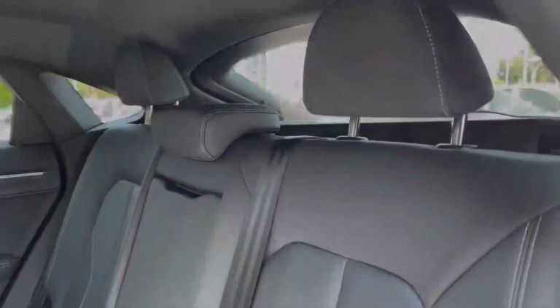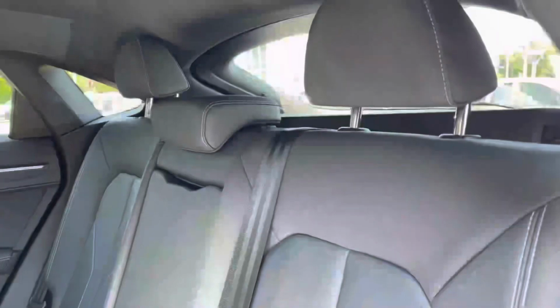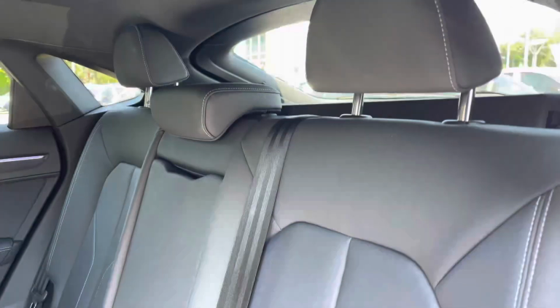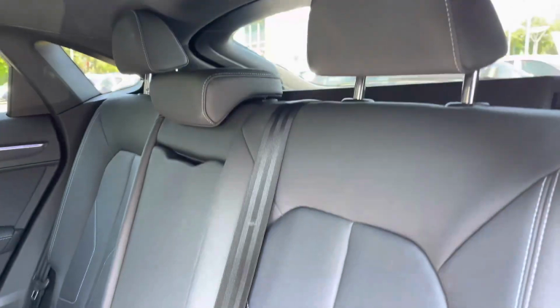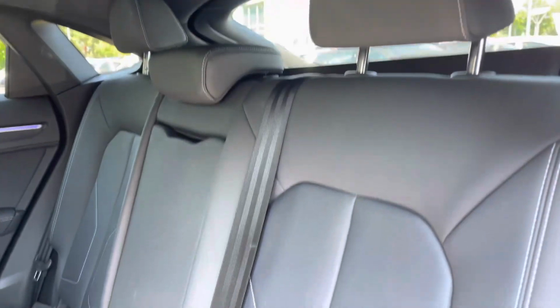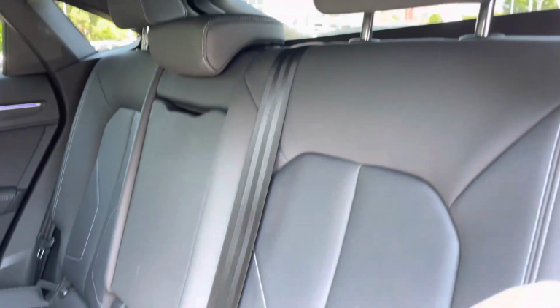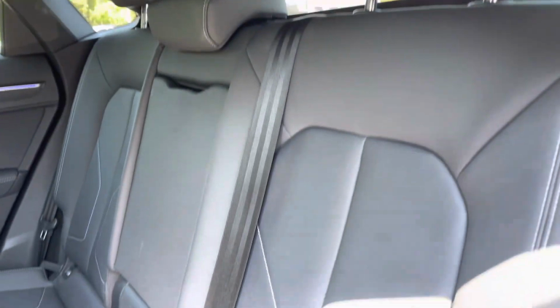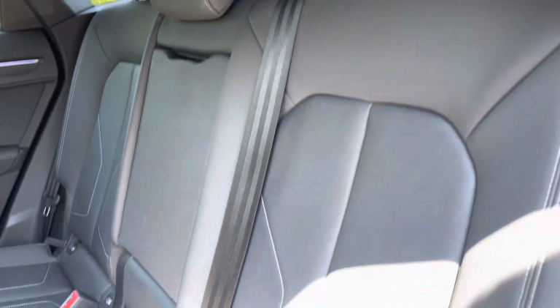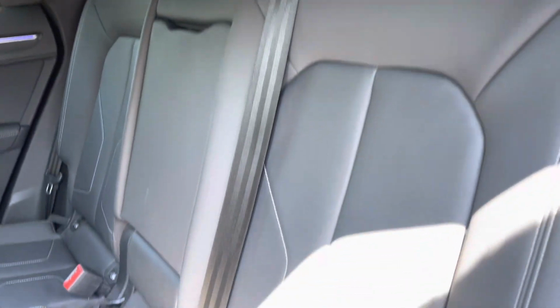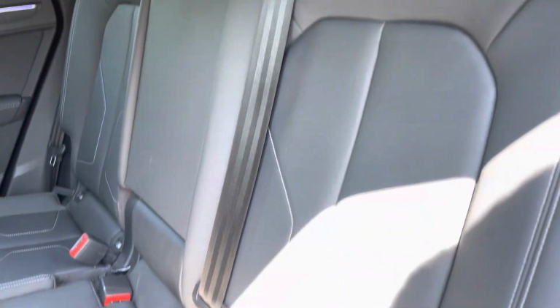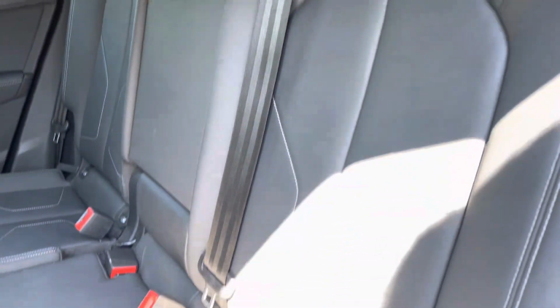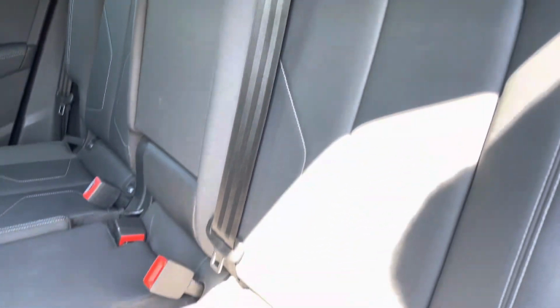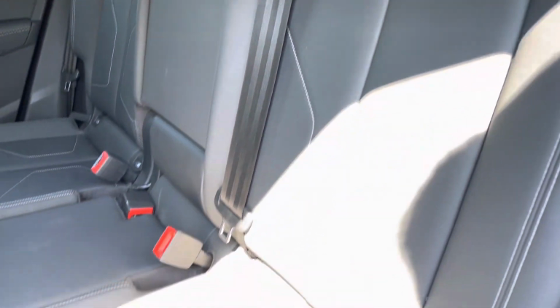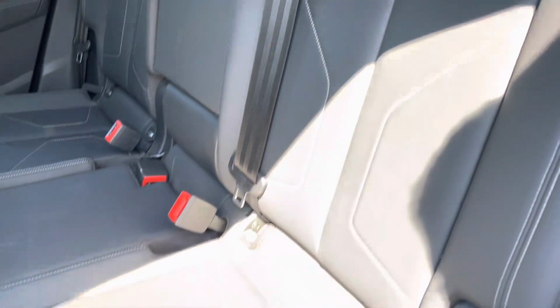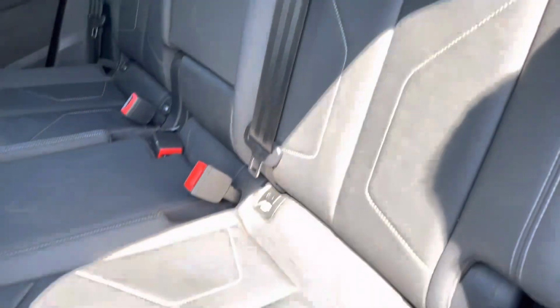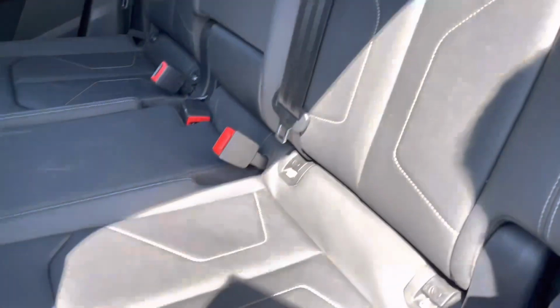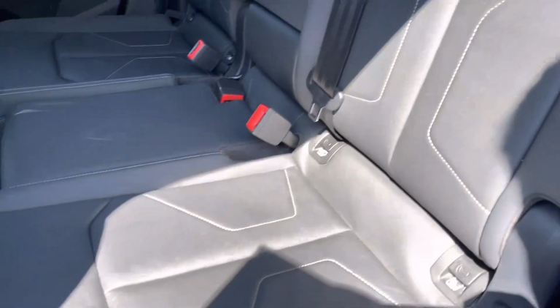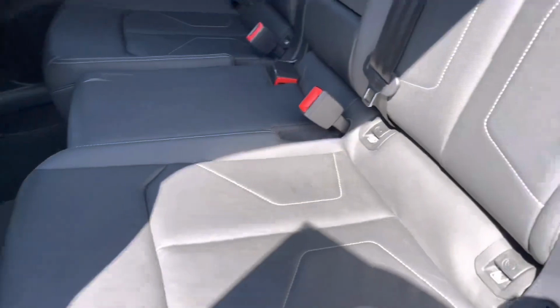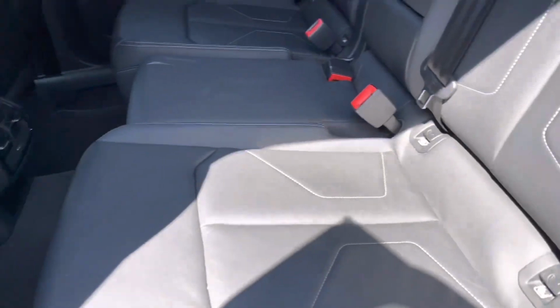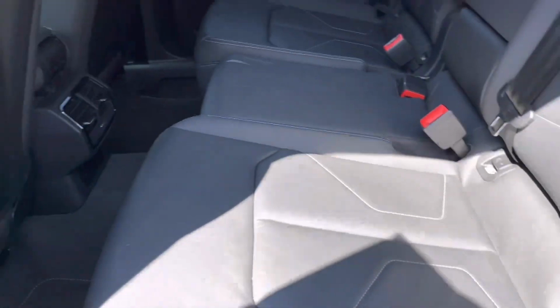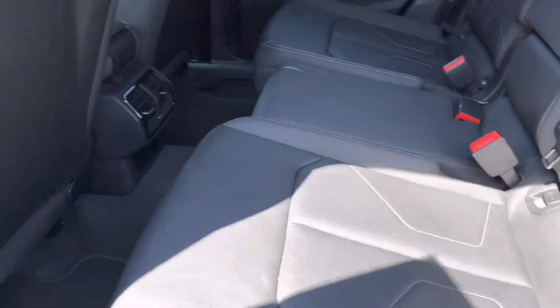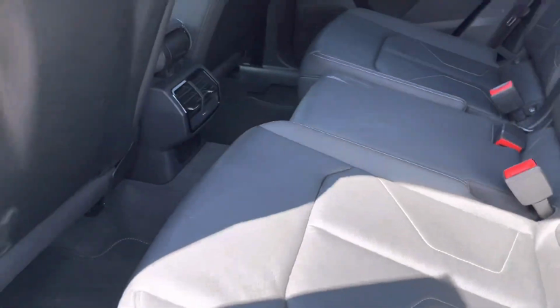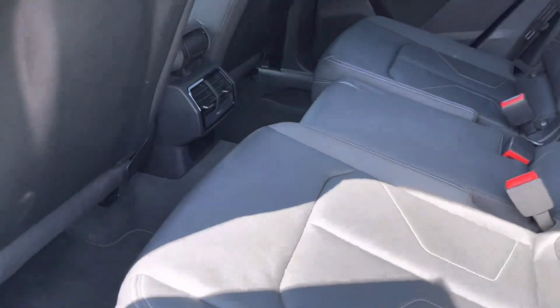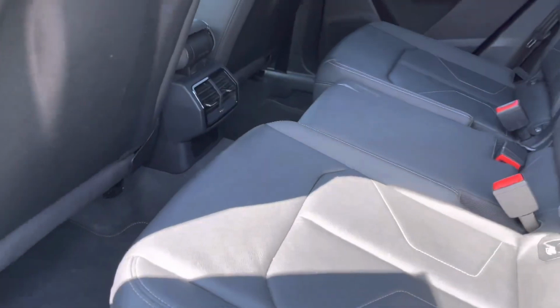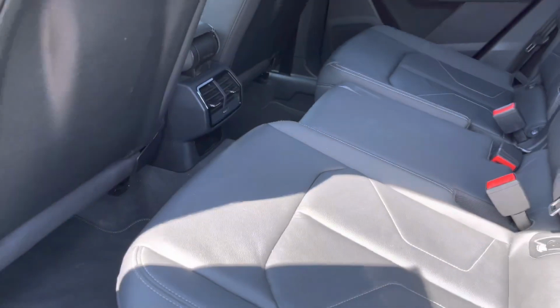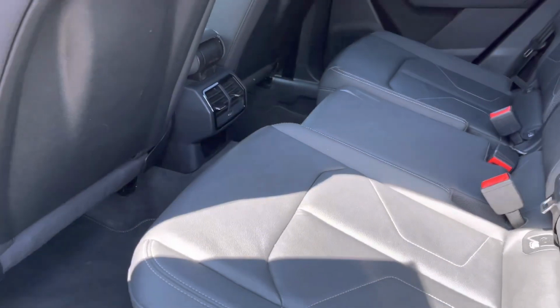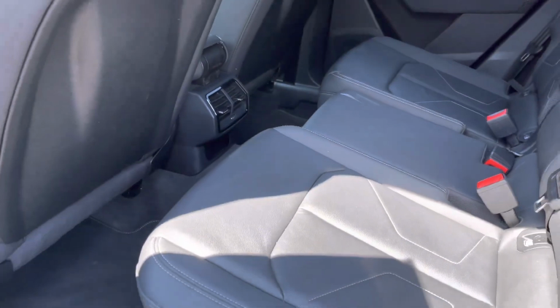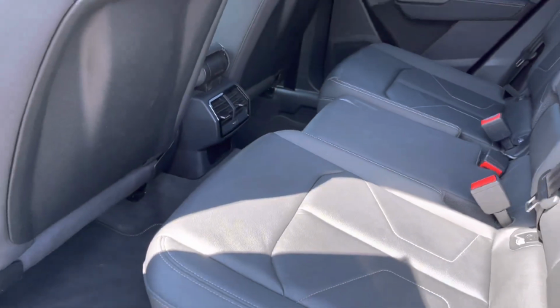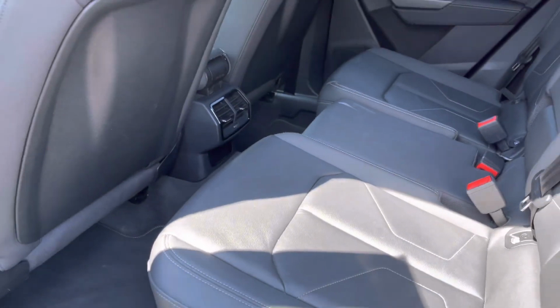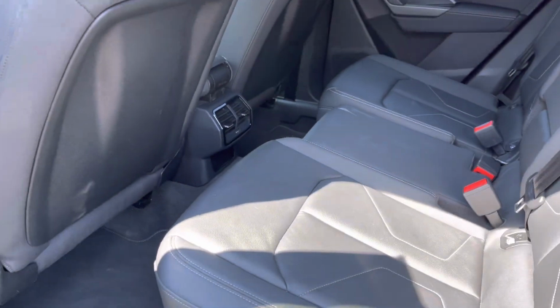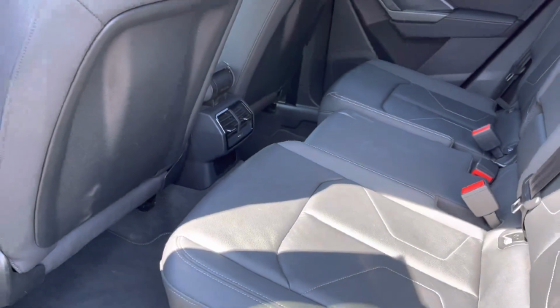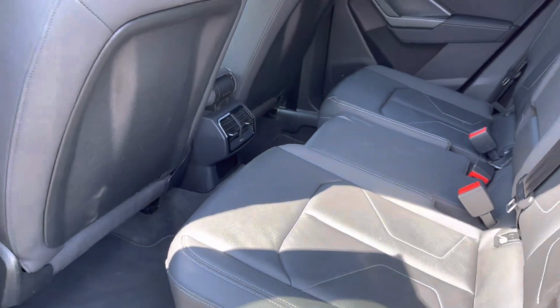Rear passengers can get comfortable in the twin leather seats, with the added benefit of ISOFIX anchor points proving useful for those younger families.